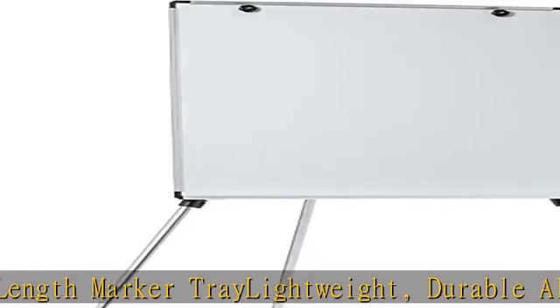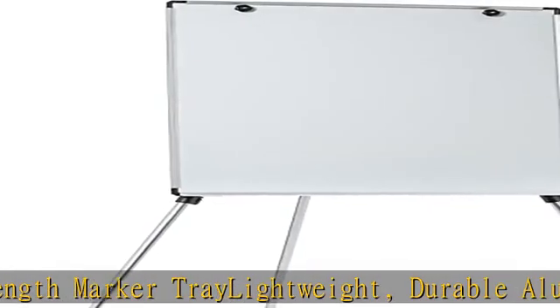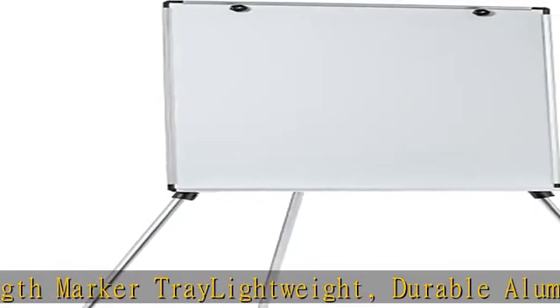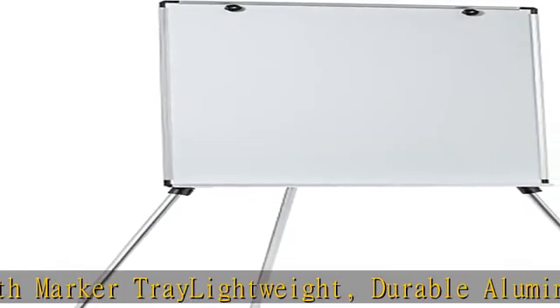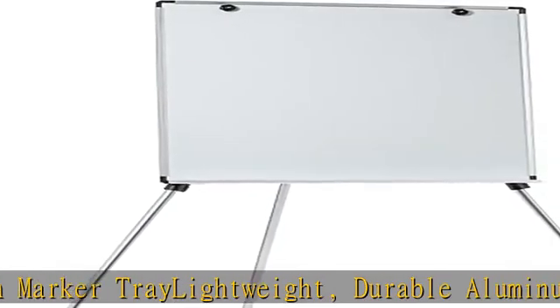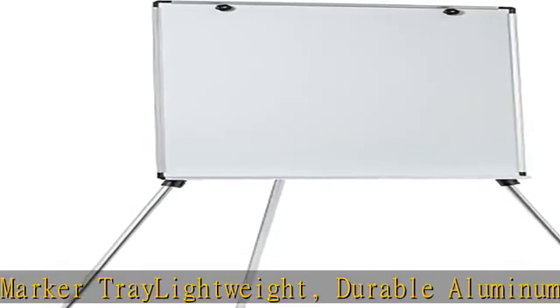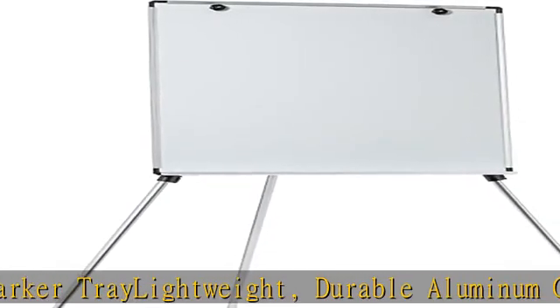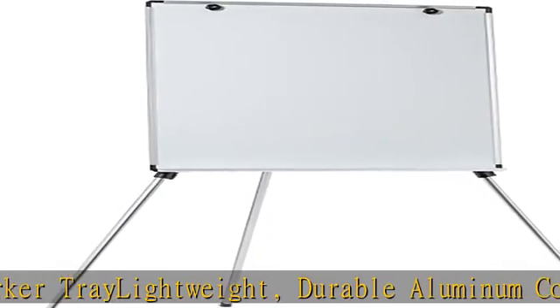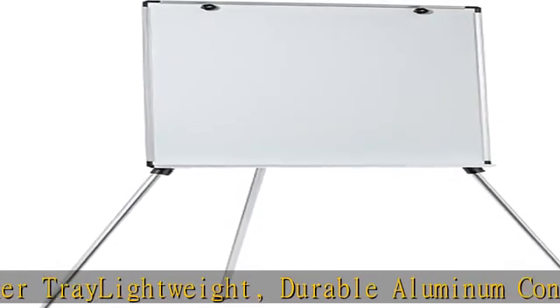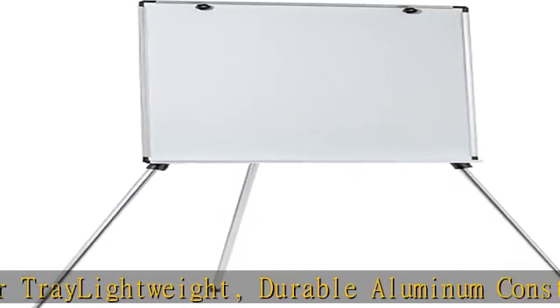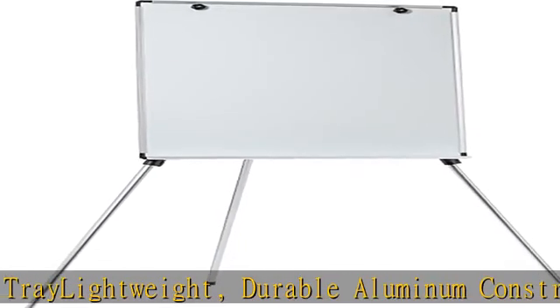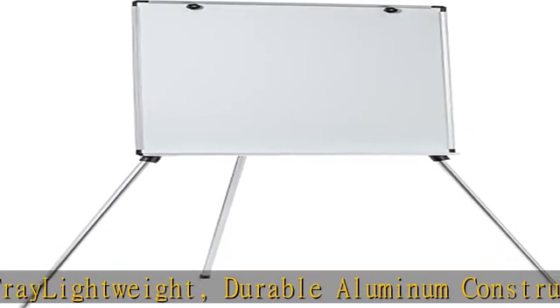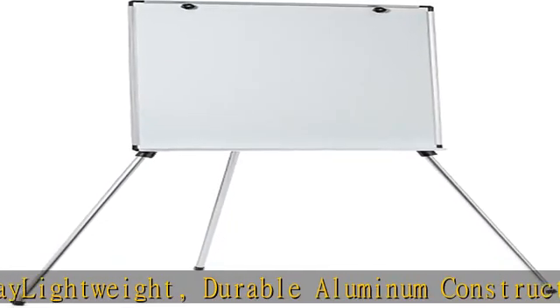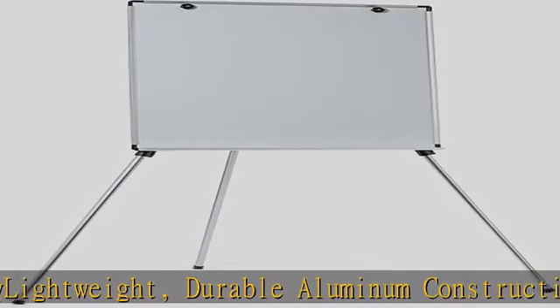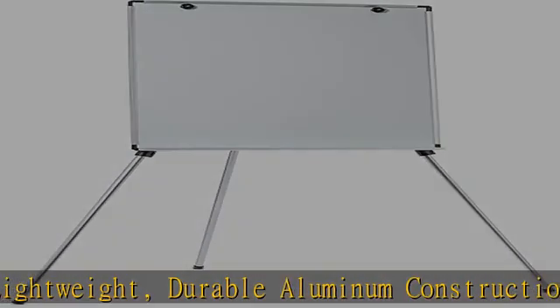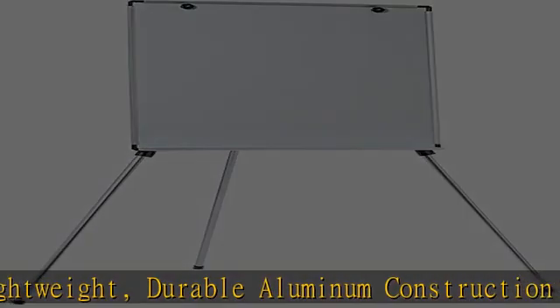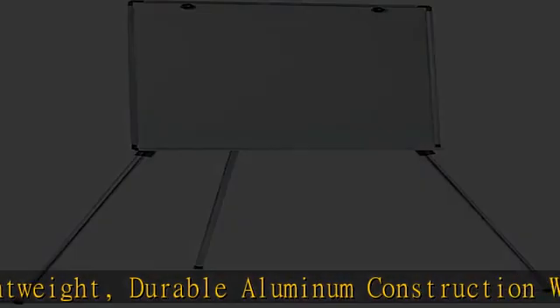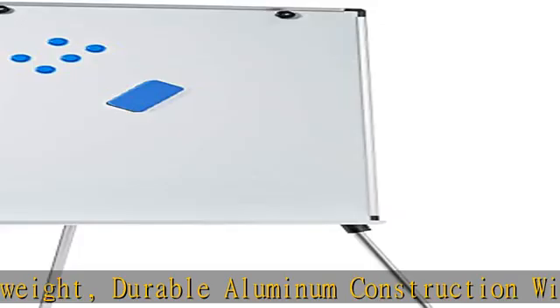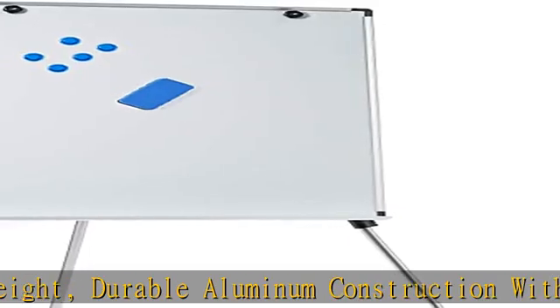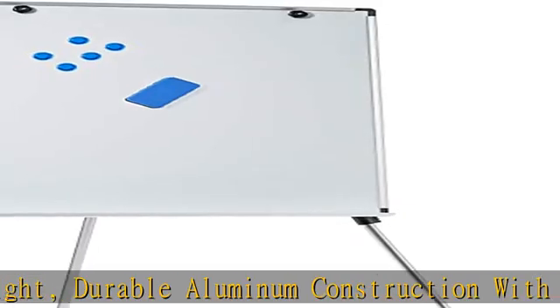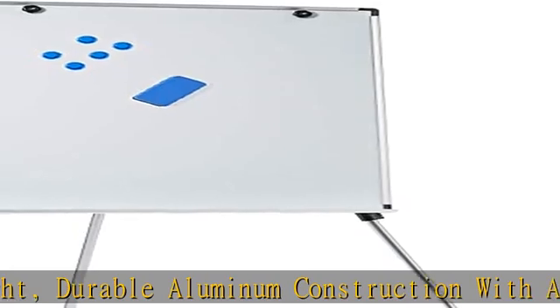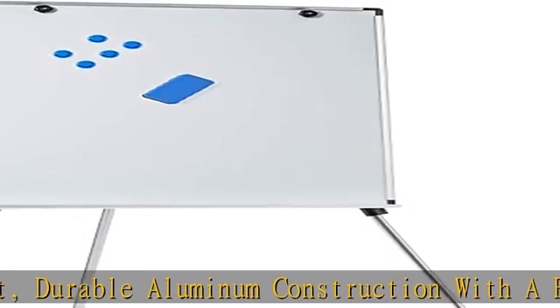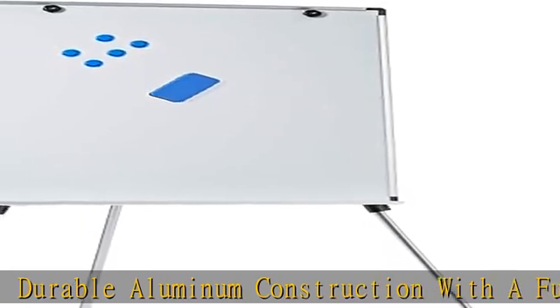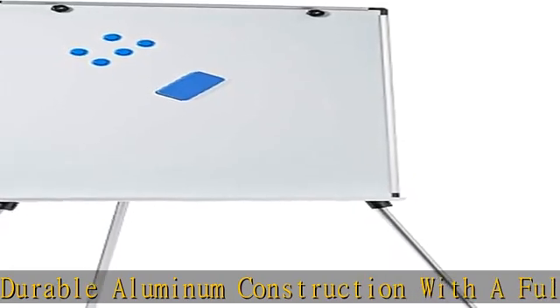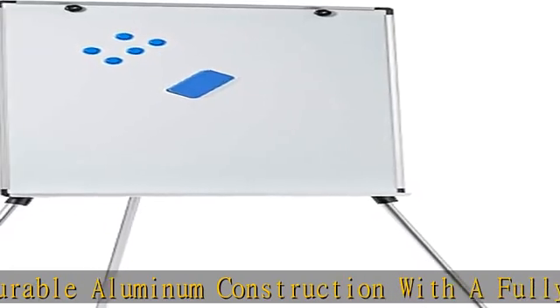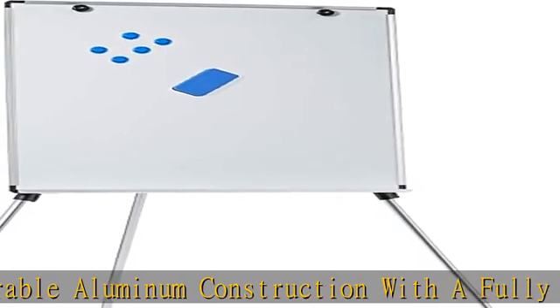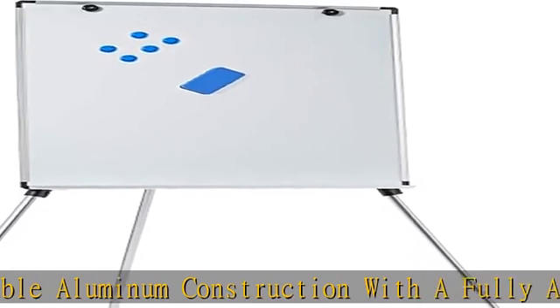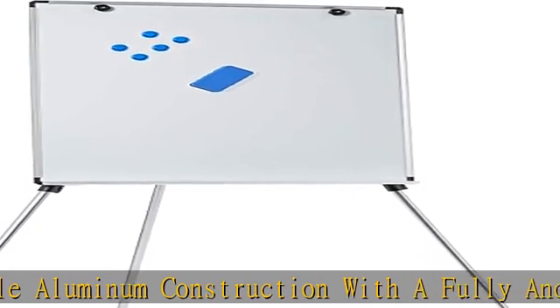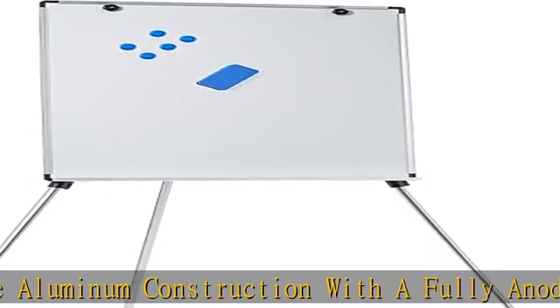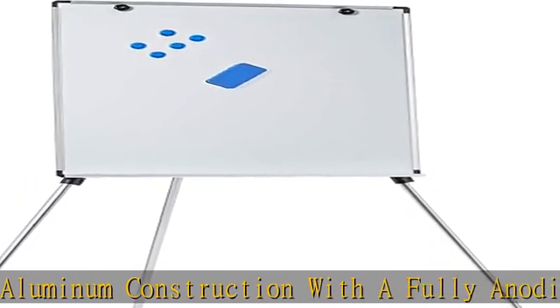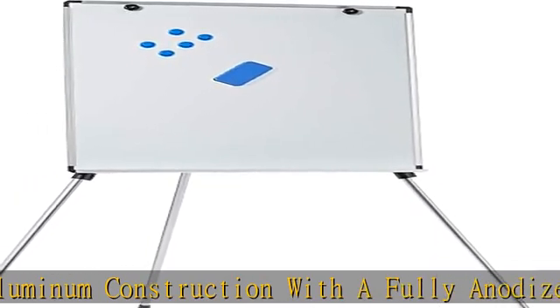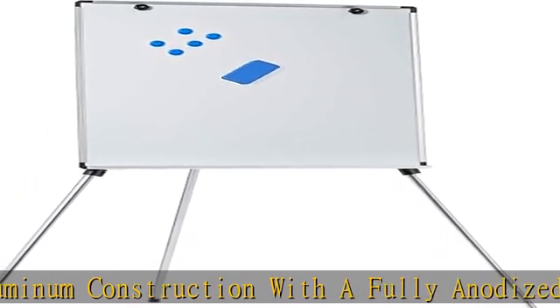Fits and holds standard sized flip chart pads. The set includes one eraser and five magnets. Check the description to get this product today at the best price.